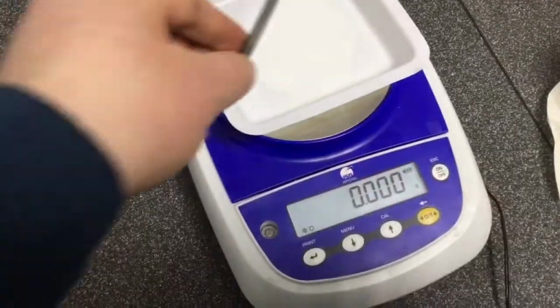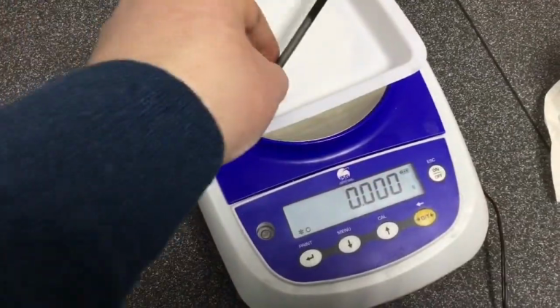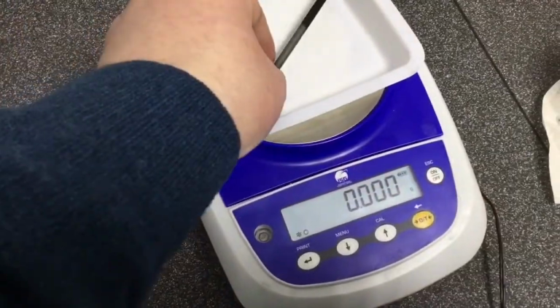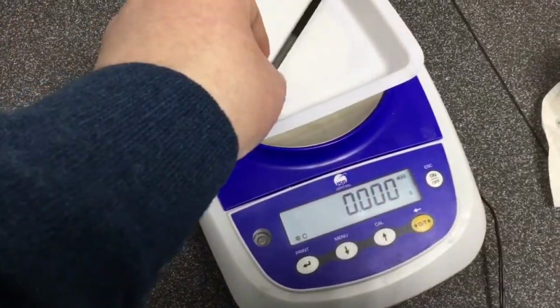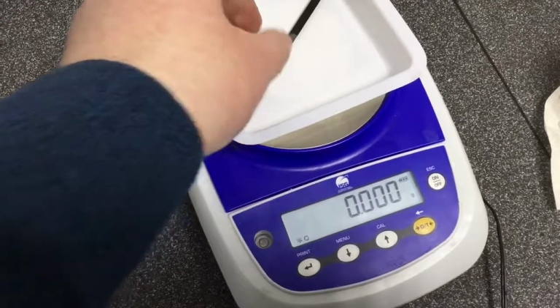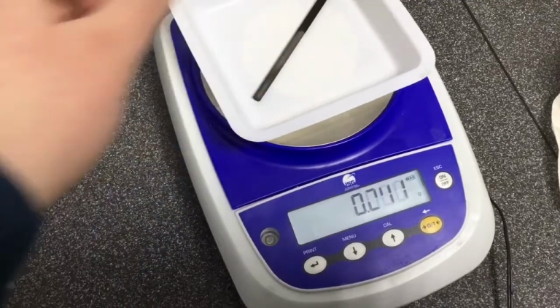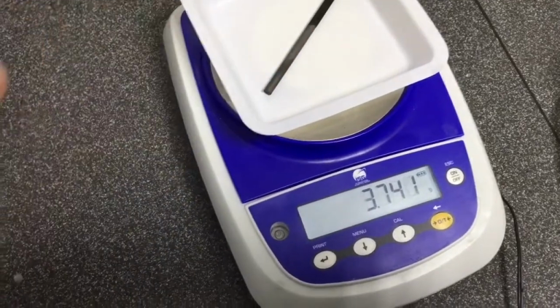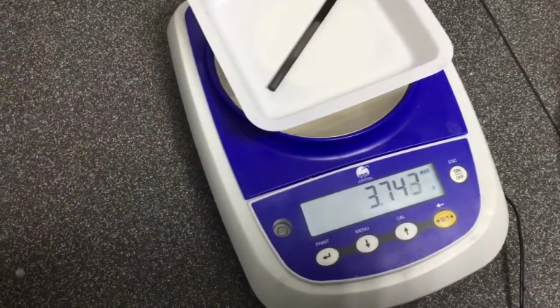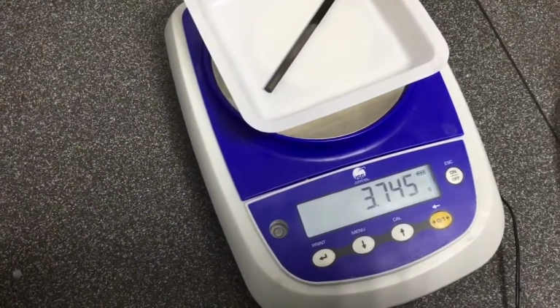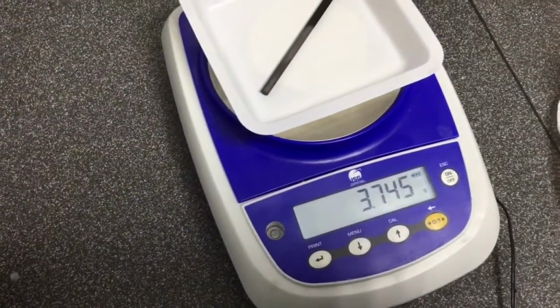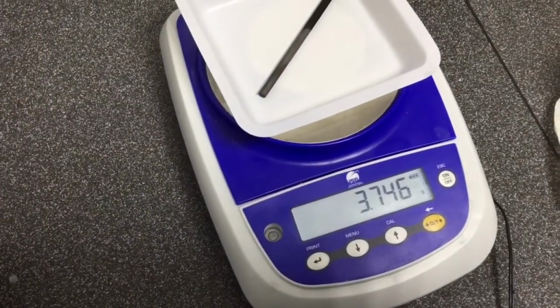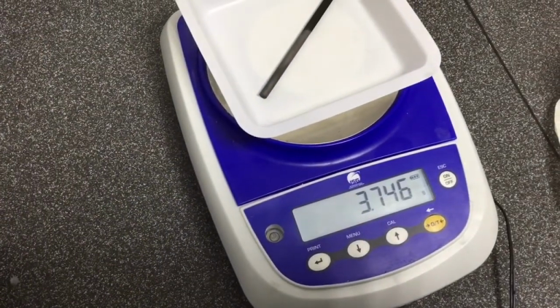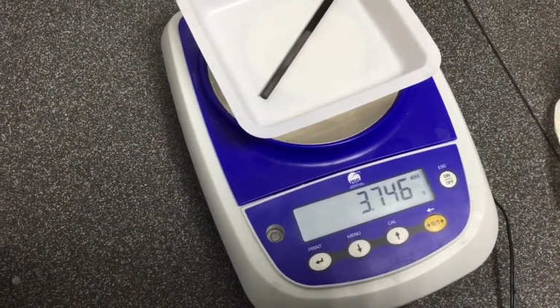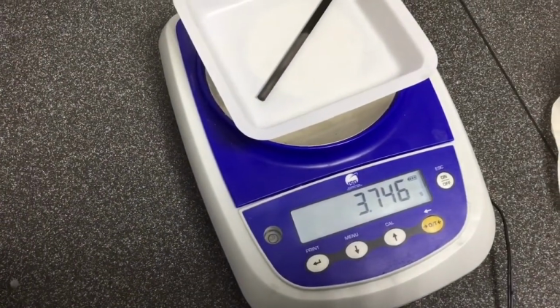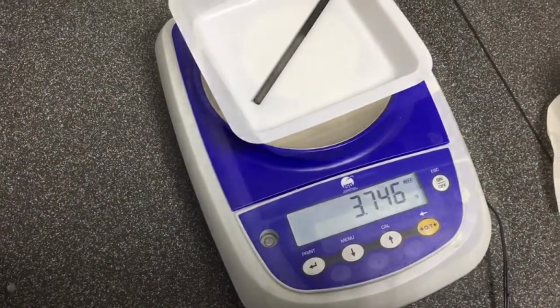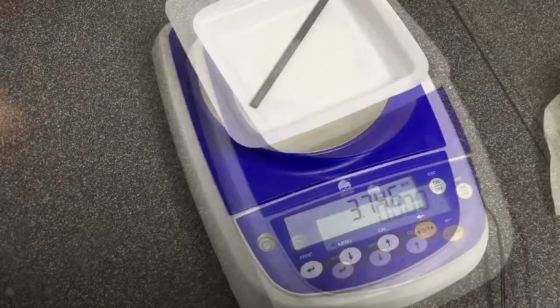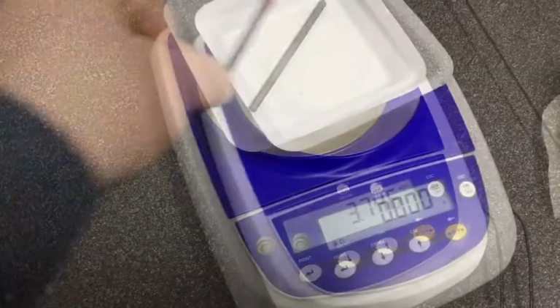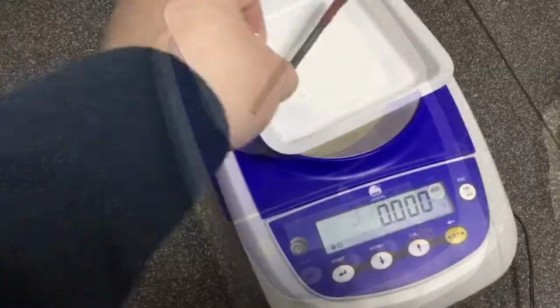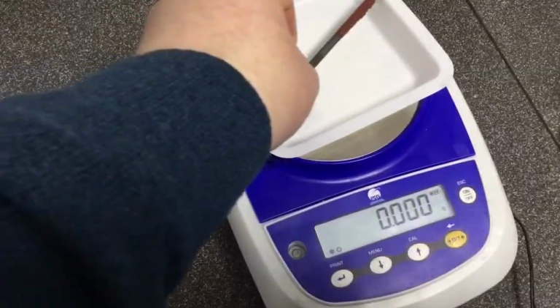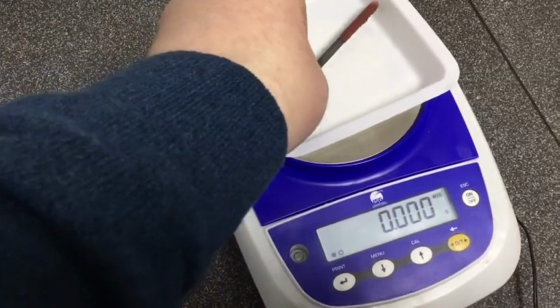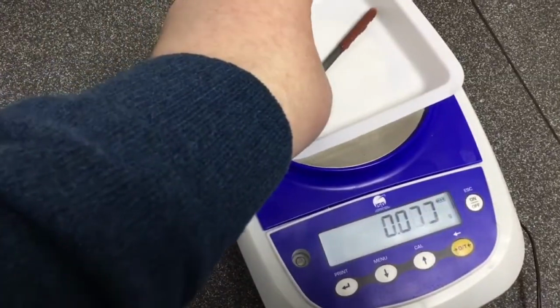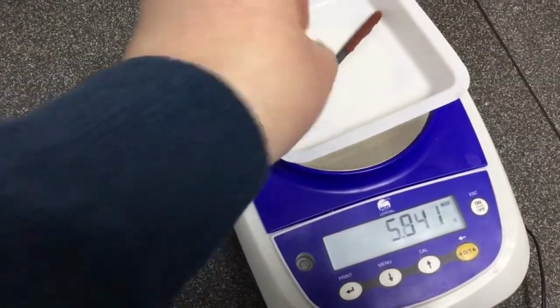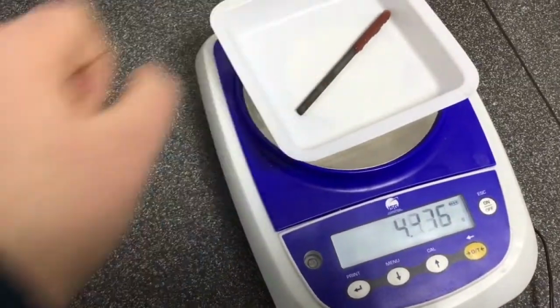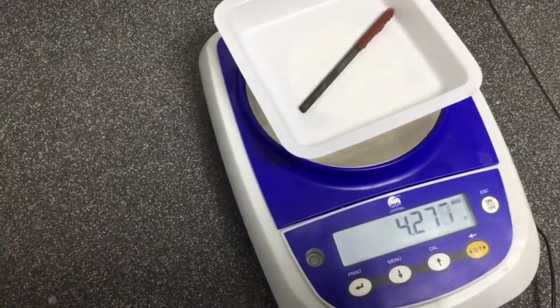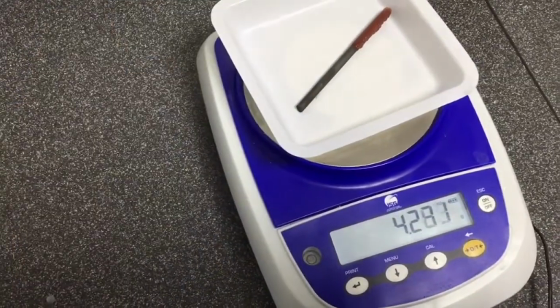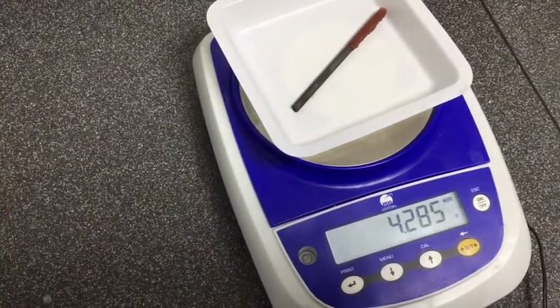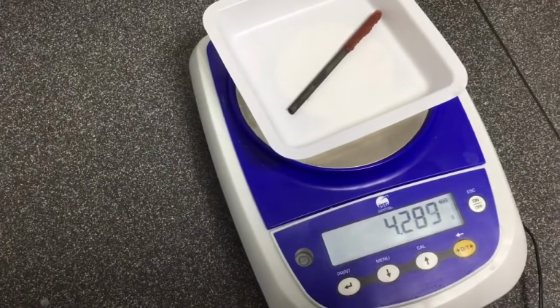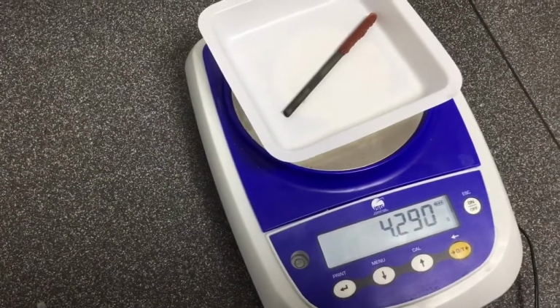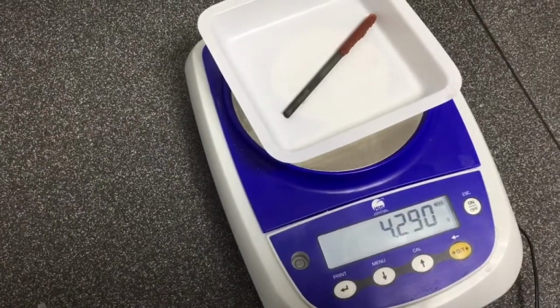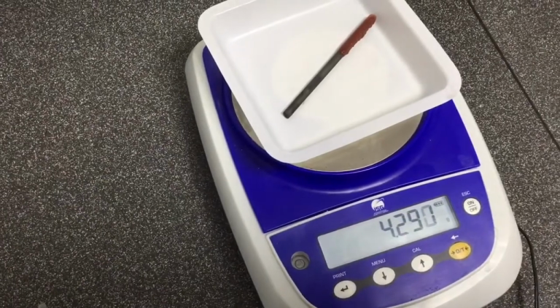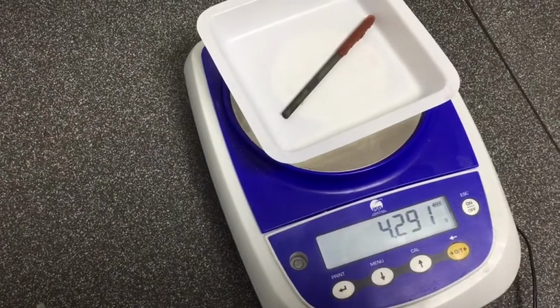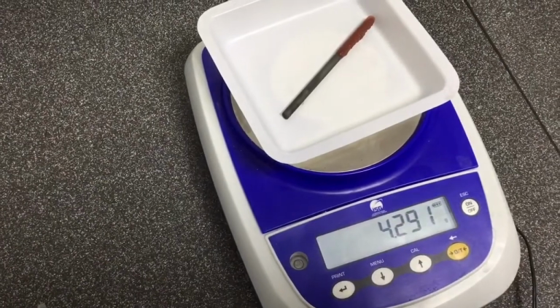When the electrodes are re-weighed, you can see that the anode has roughly the same mass, whilst the cathode has gained considerable mass due to the addition of copper.